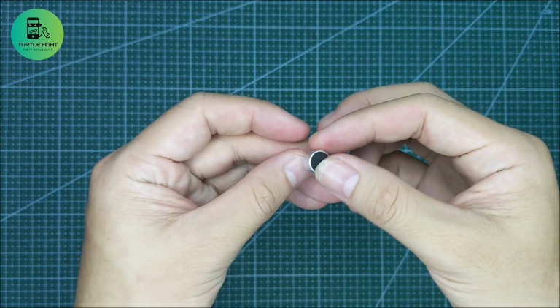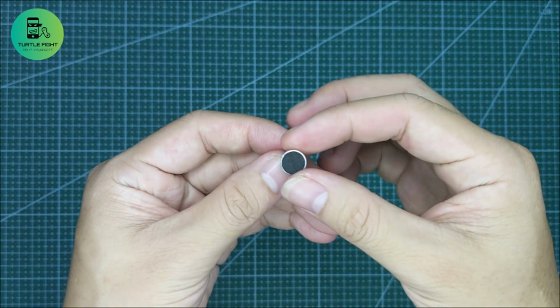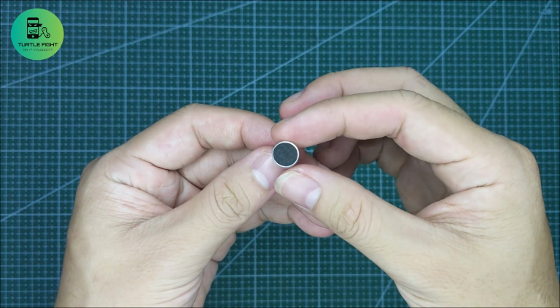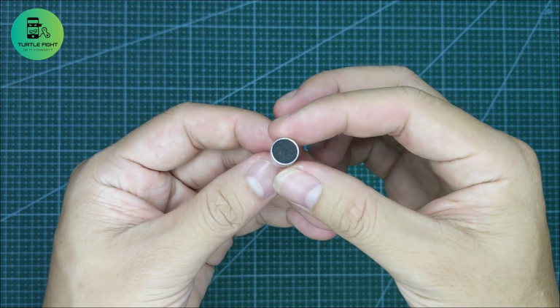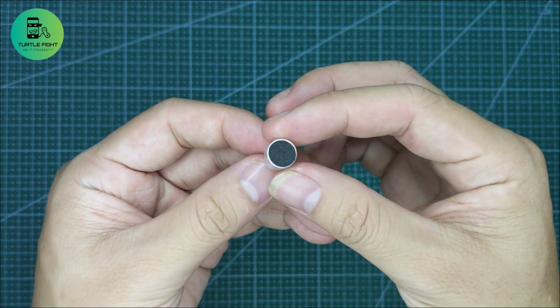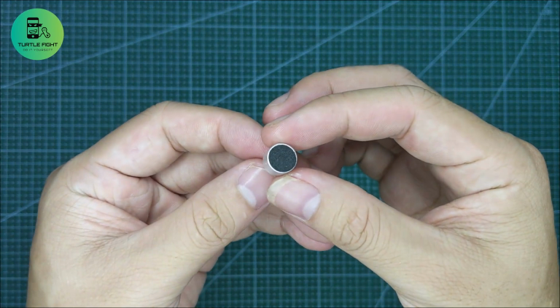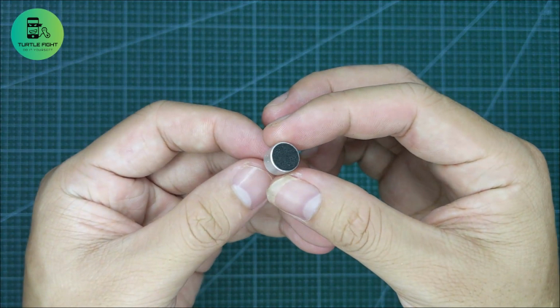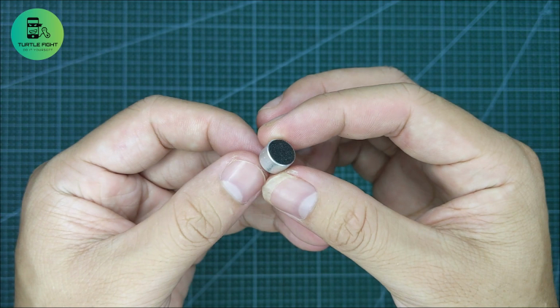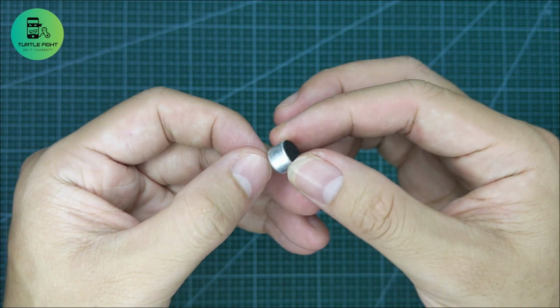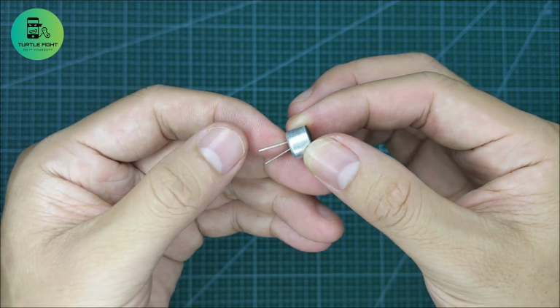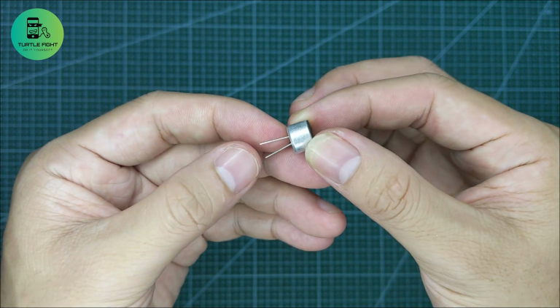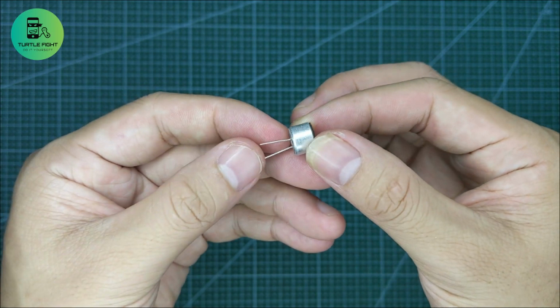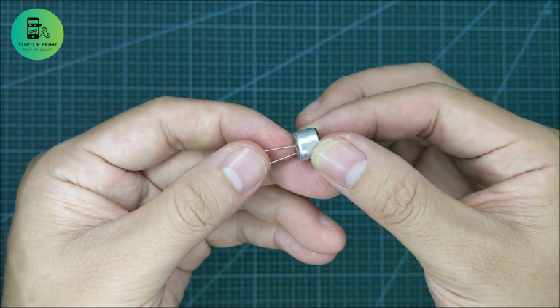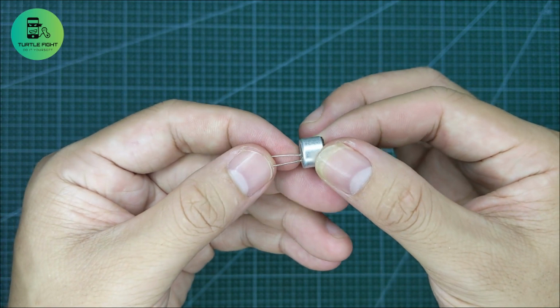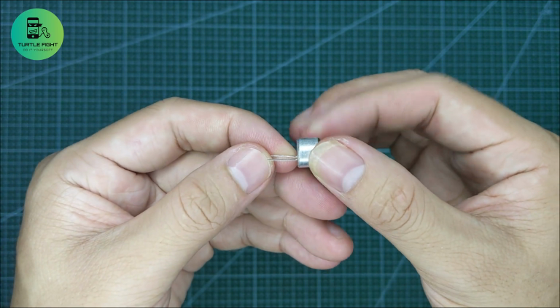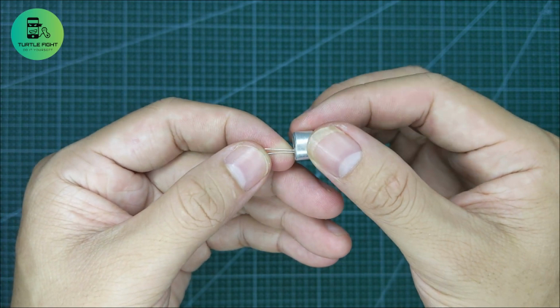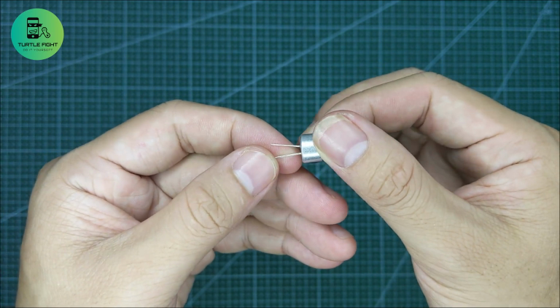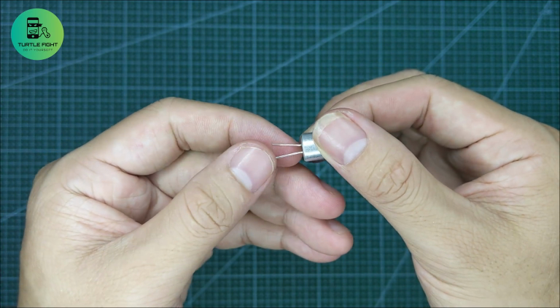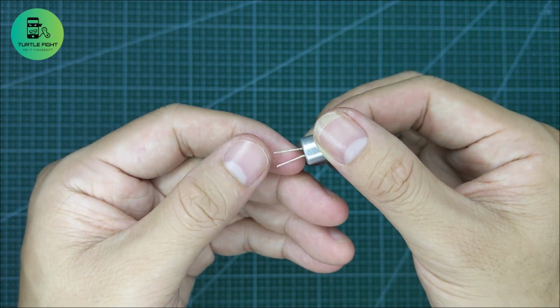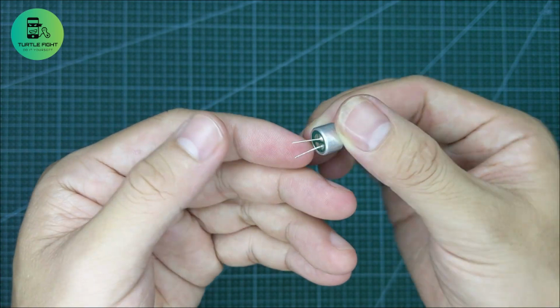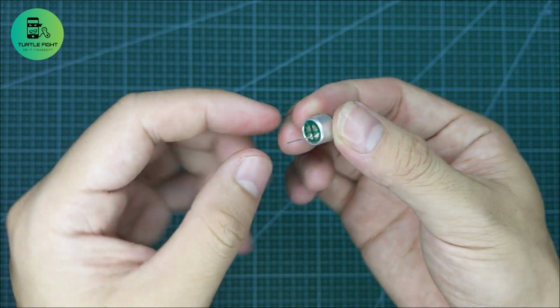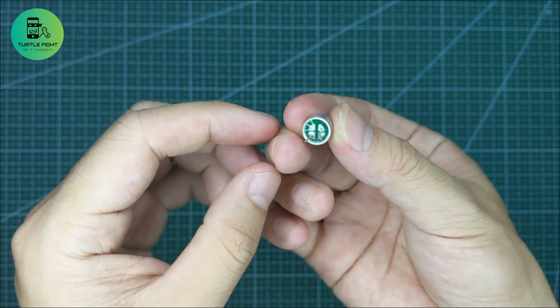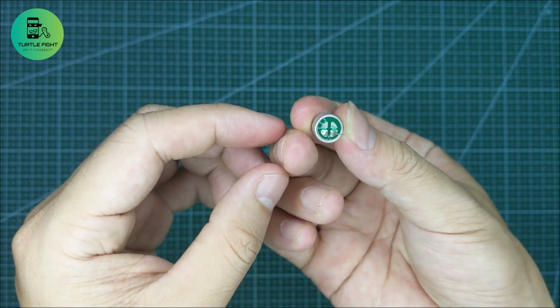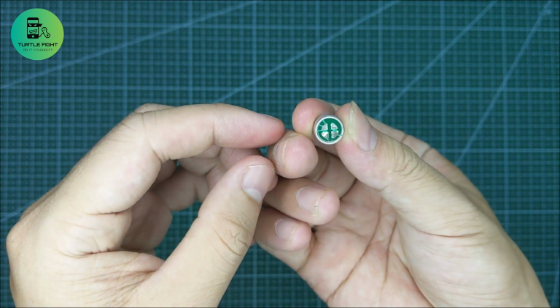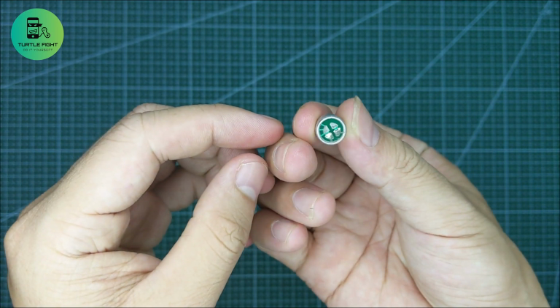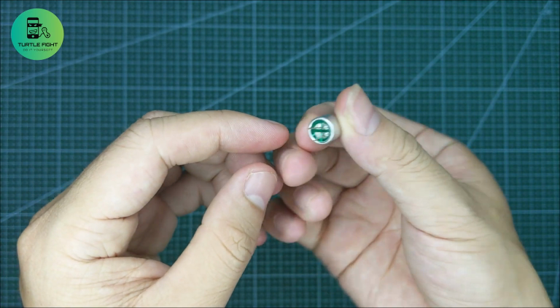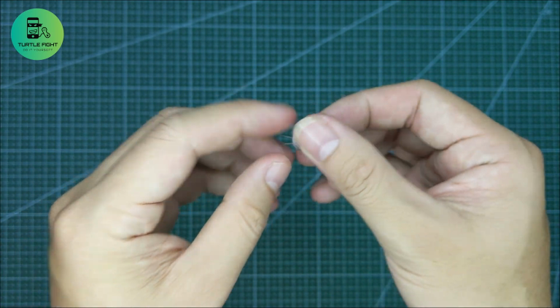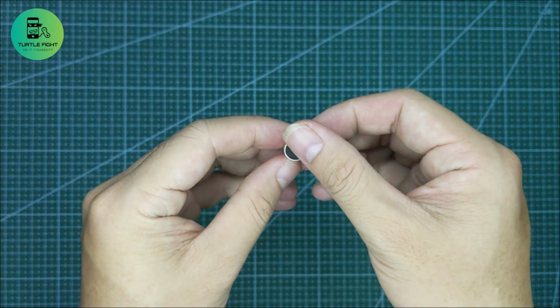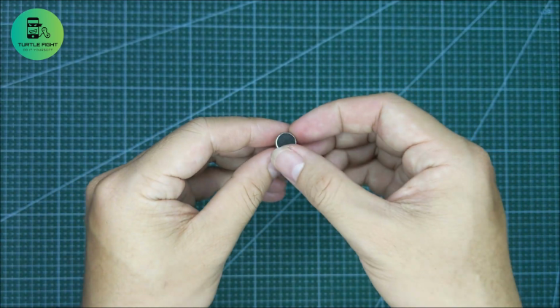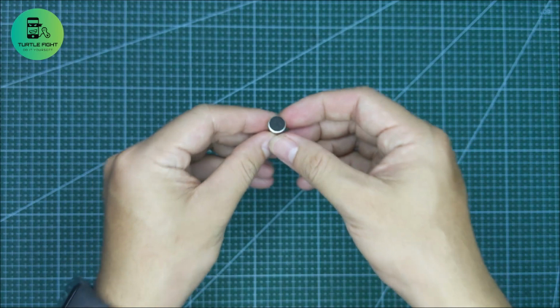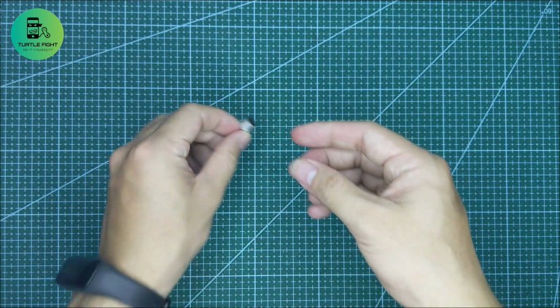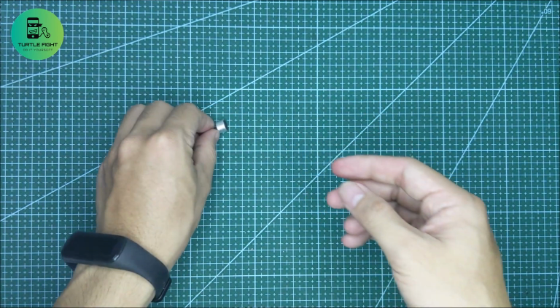Currently I have a sound sensor. It is very cheap, only $0.30. But I won't use it because its sensitivity is very low.